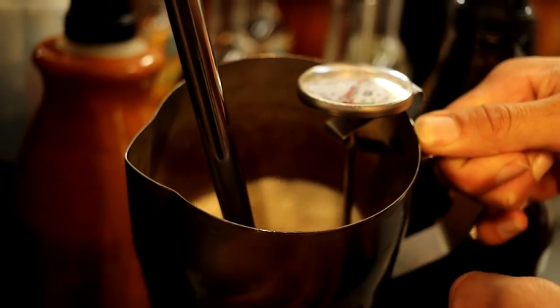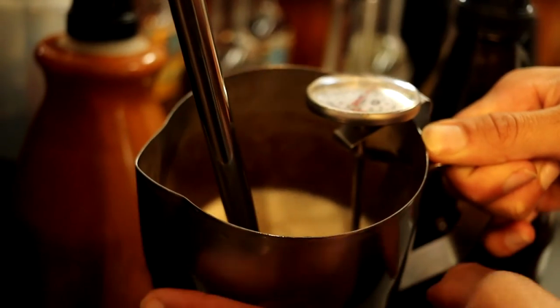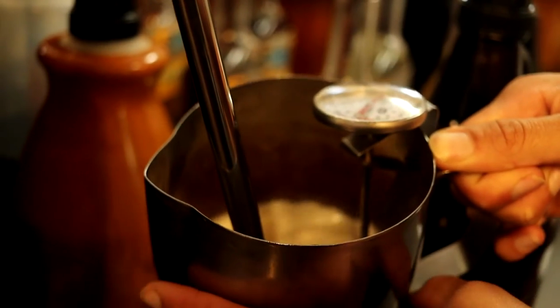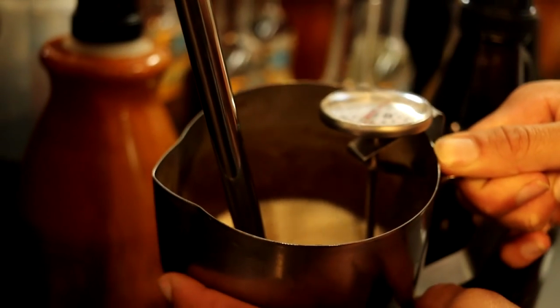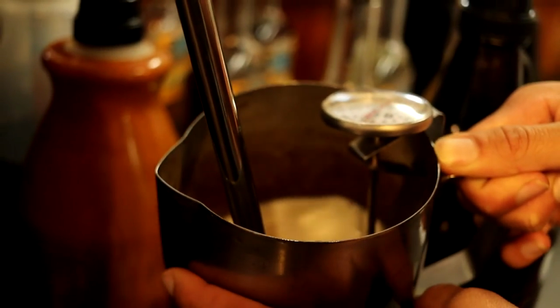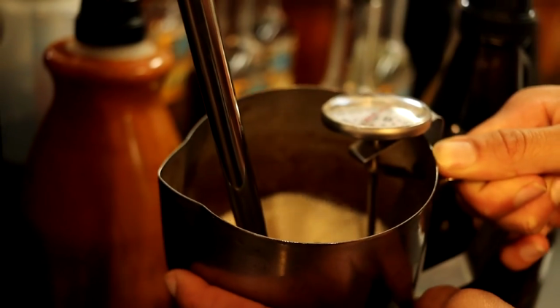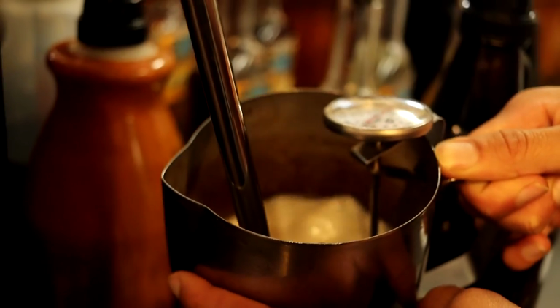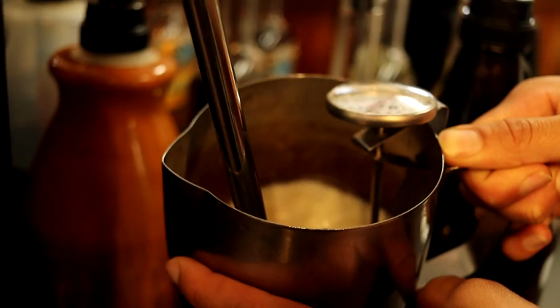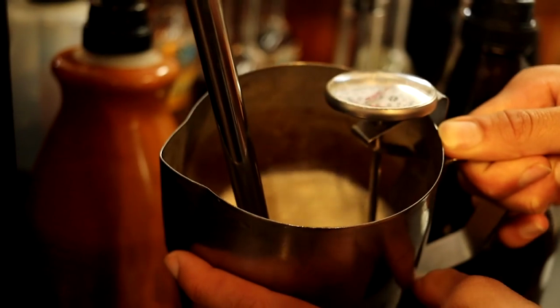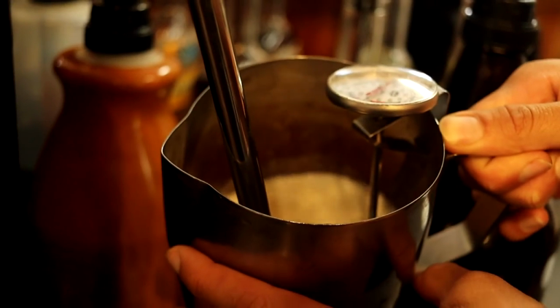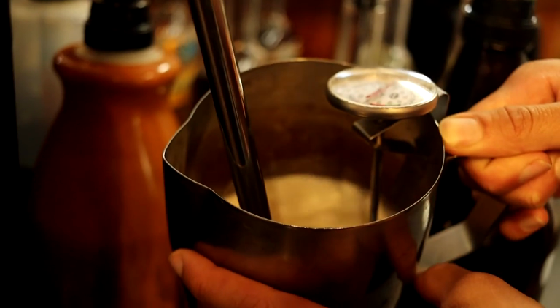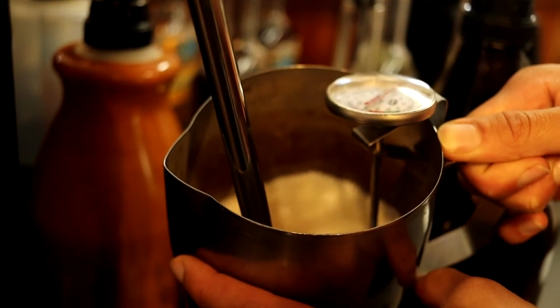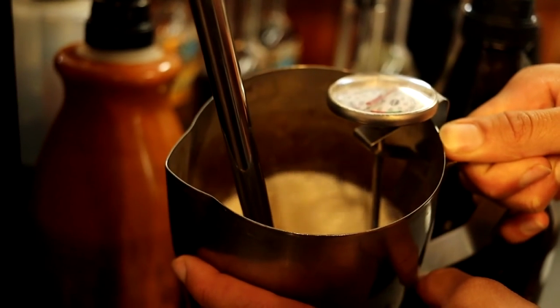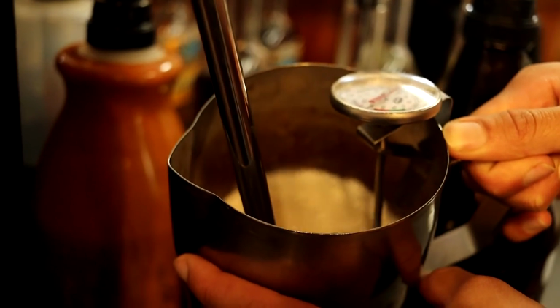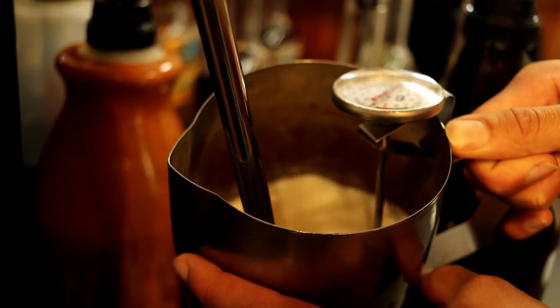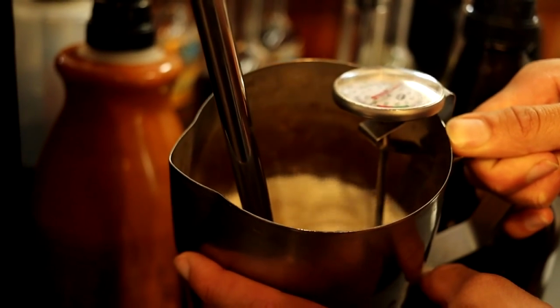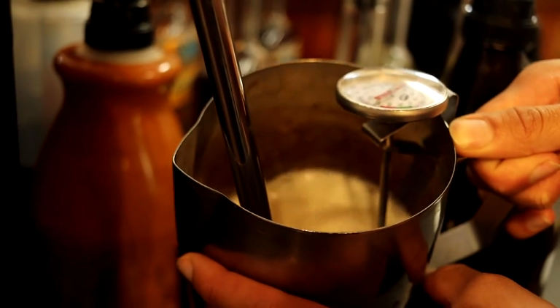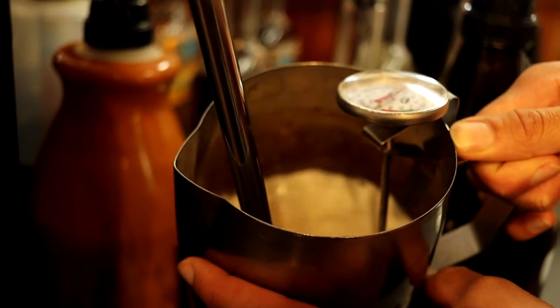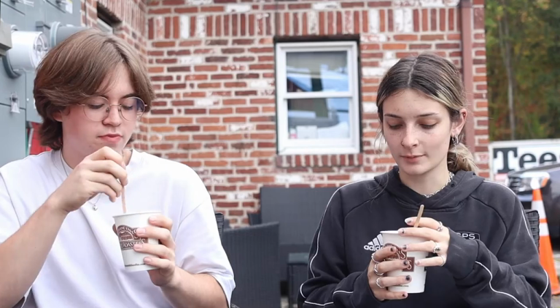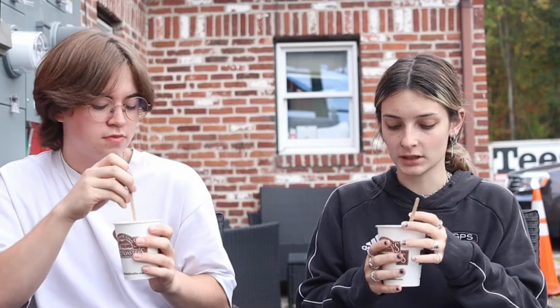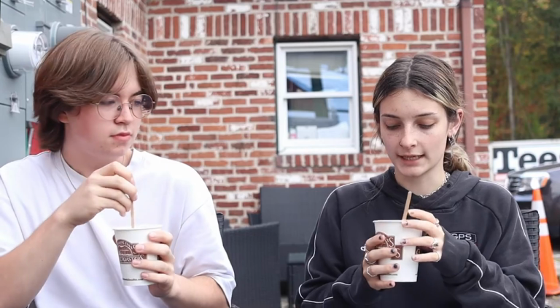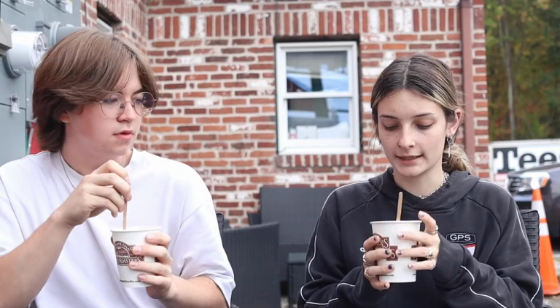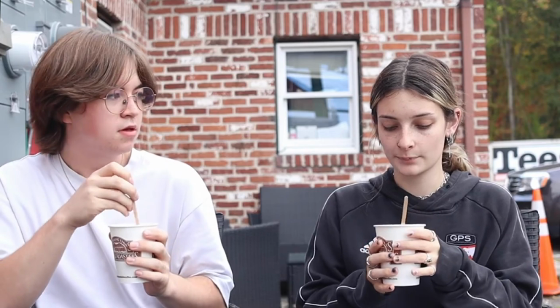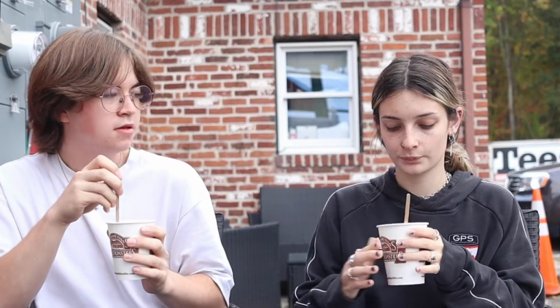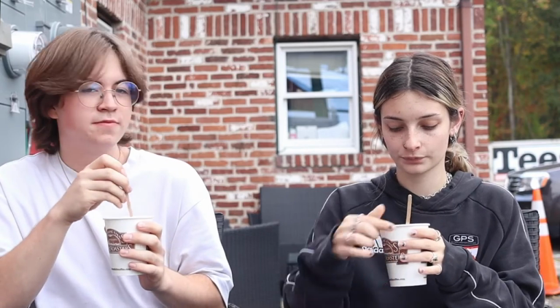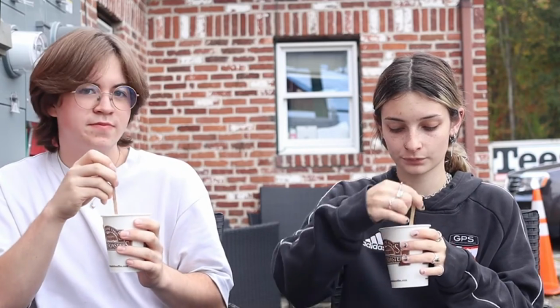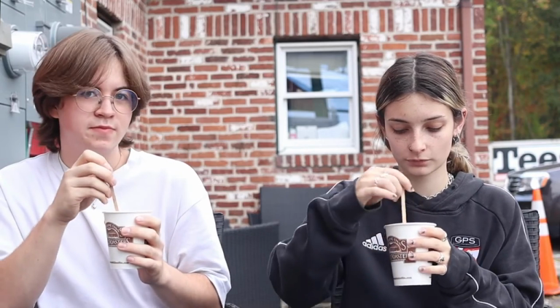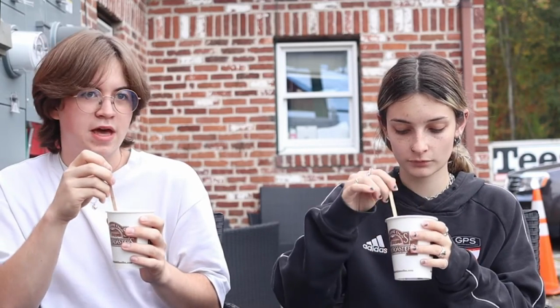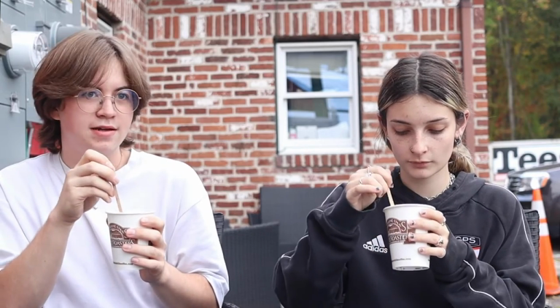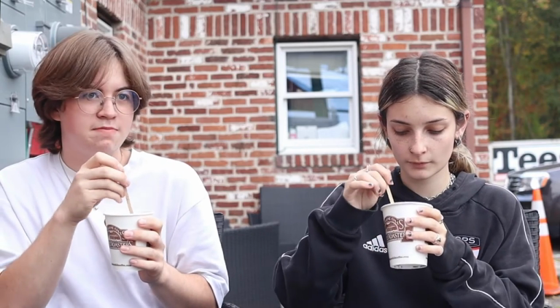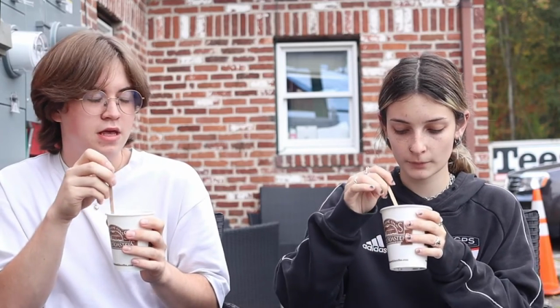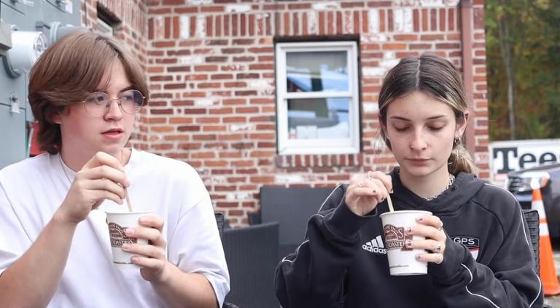Next up we have pumpkin spice. There's a little milk in it — yeah, it's milk.